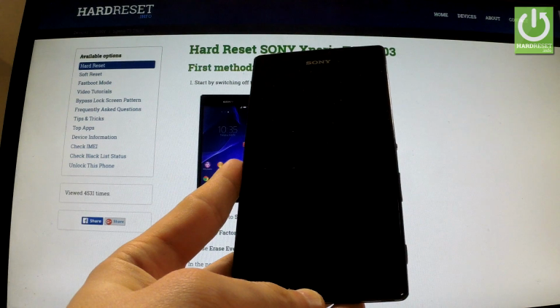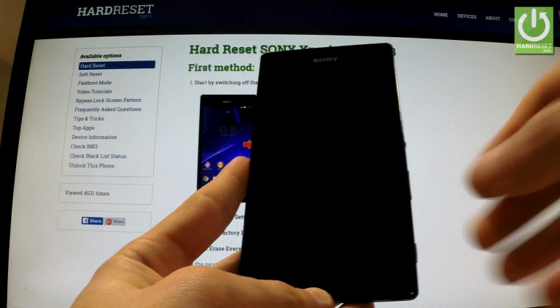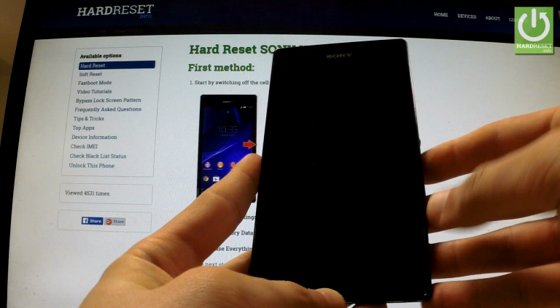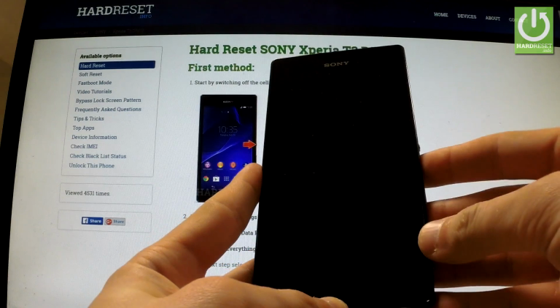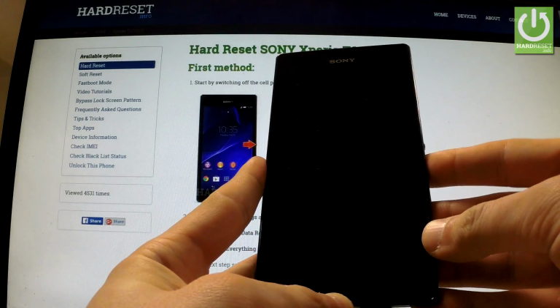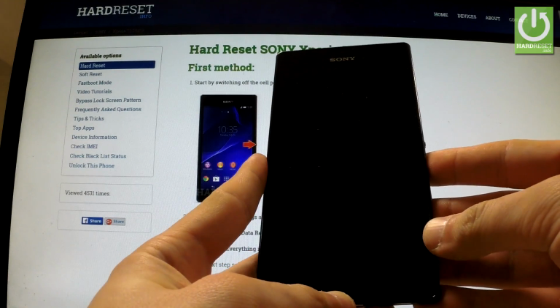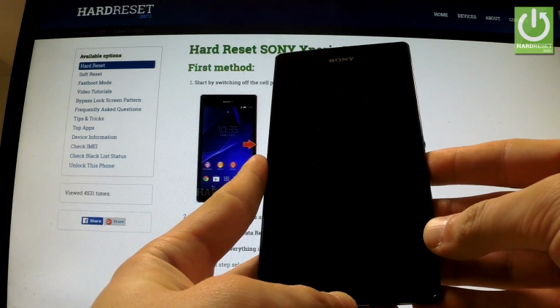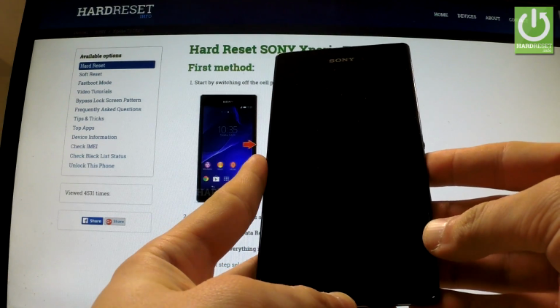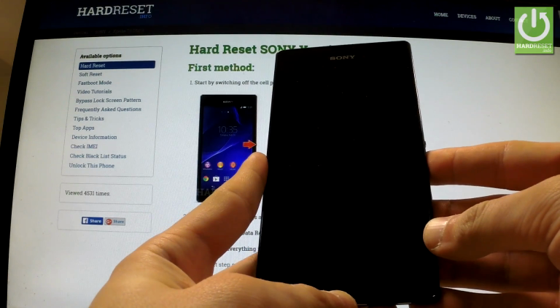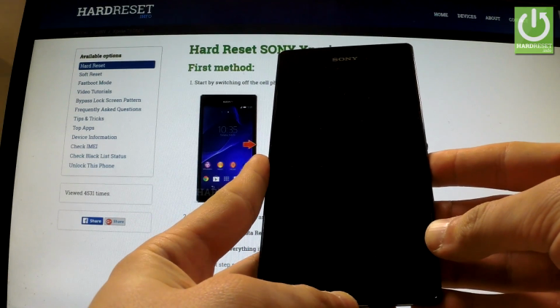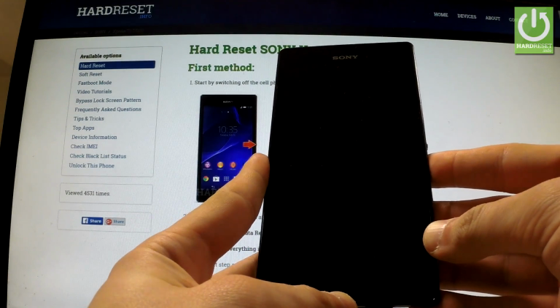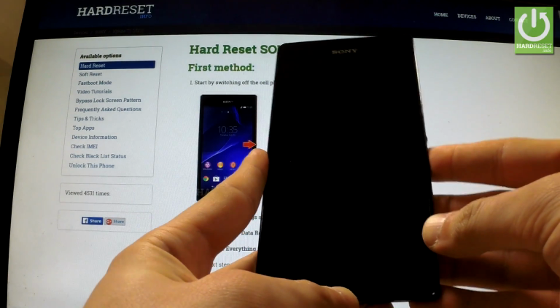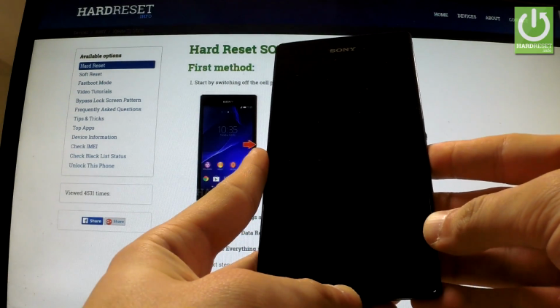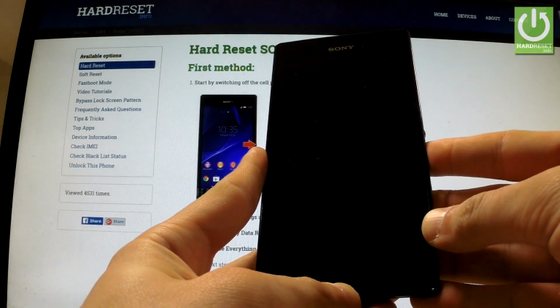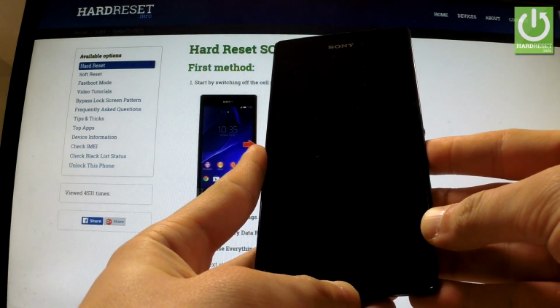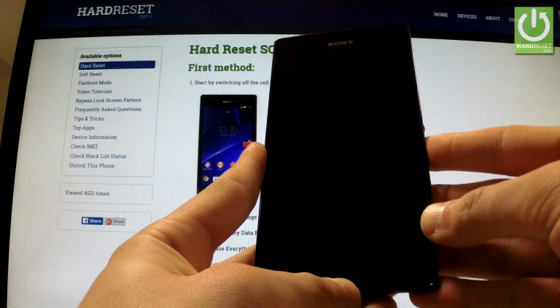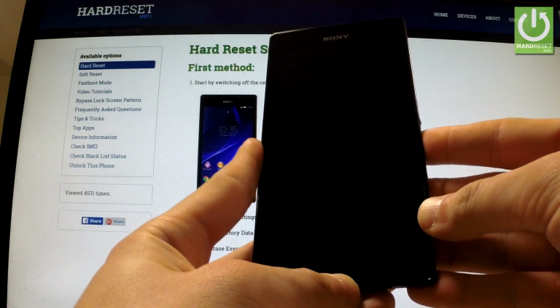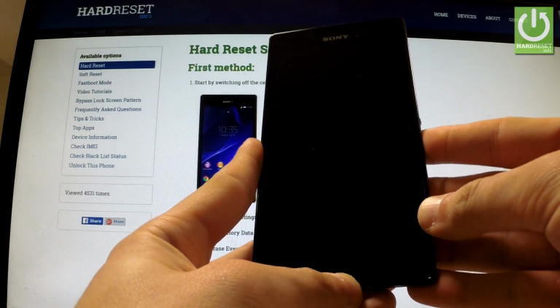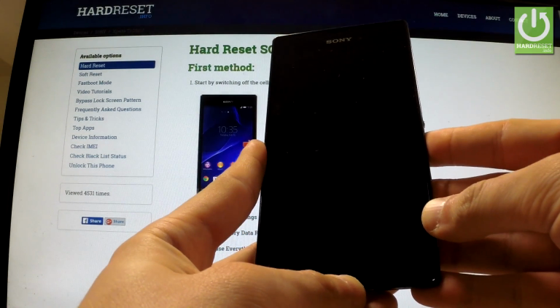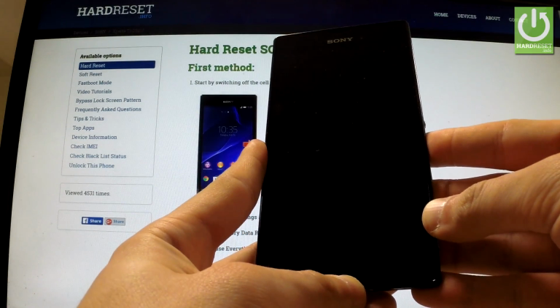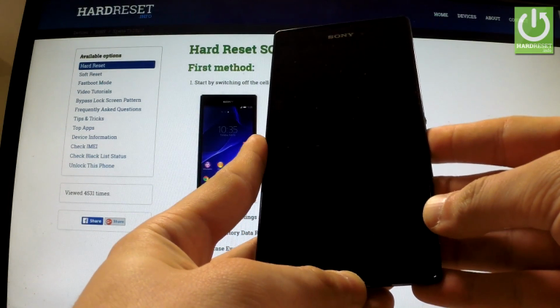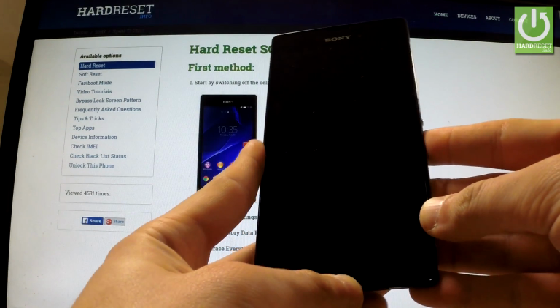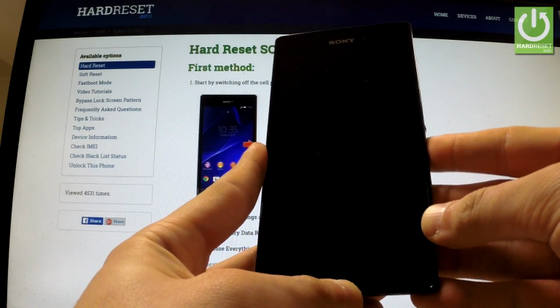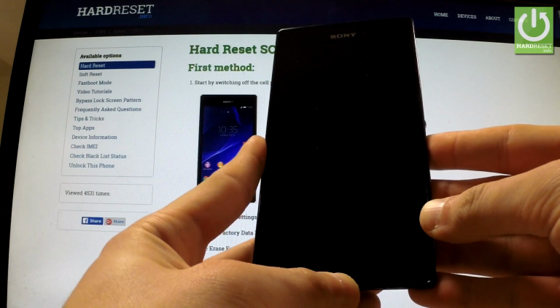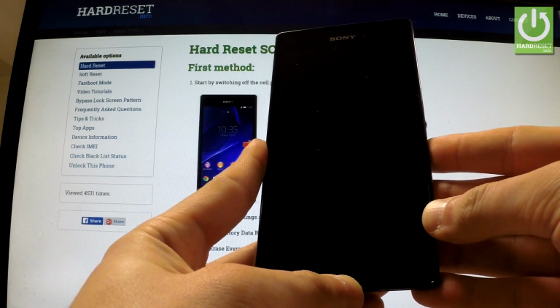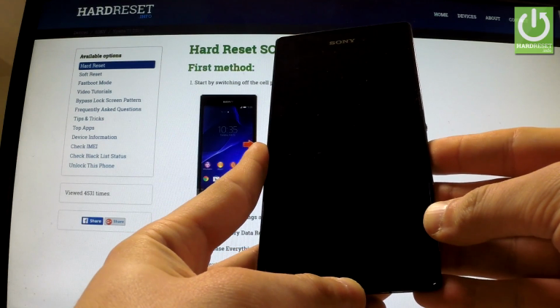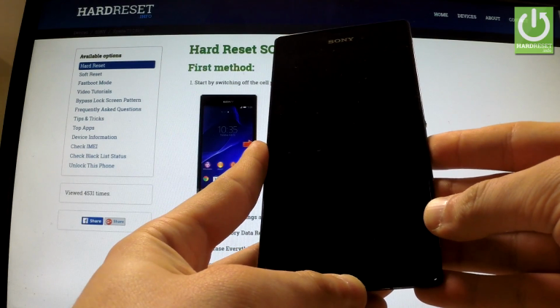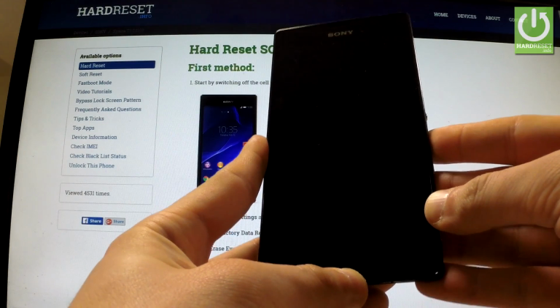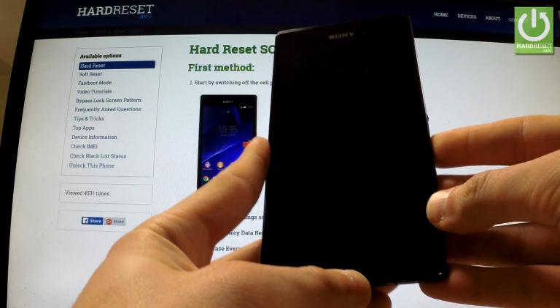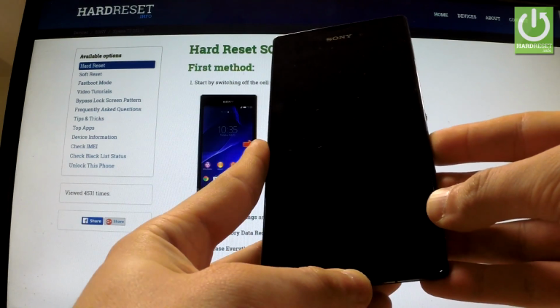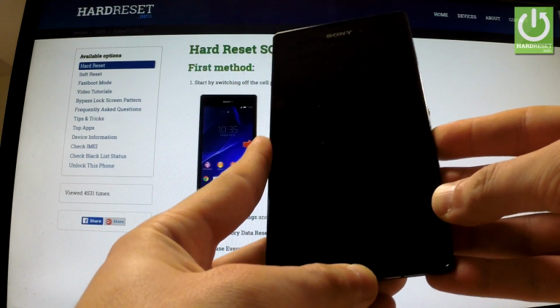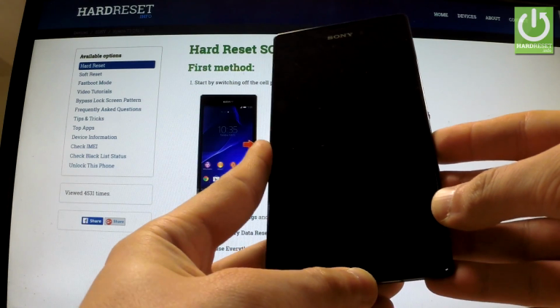Here I have Sony Xperia 3 and I would like to show you how to accomplish a hard reset operation on this device by using the service menu and secret code.